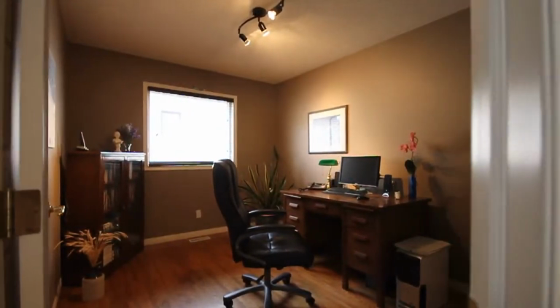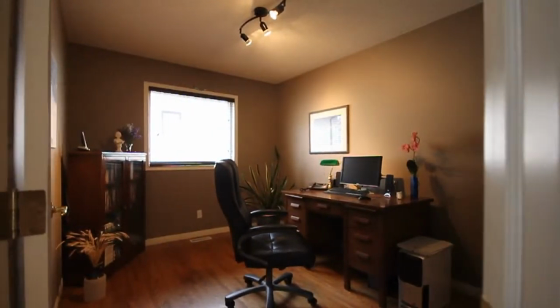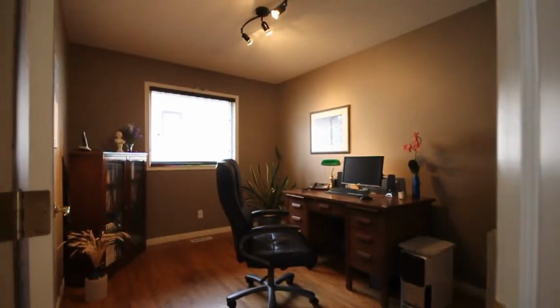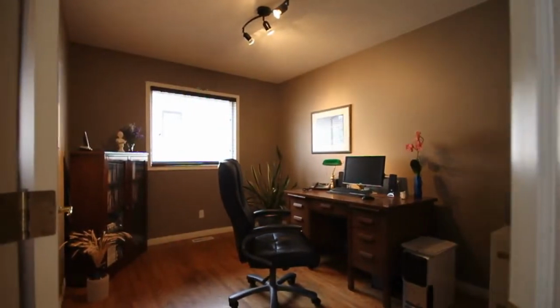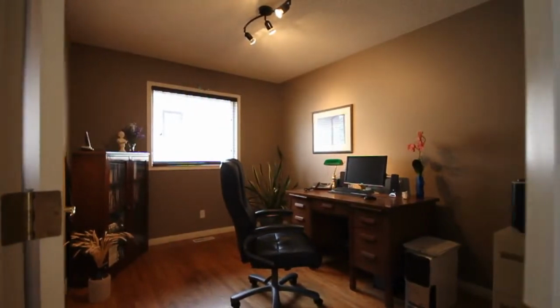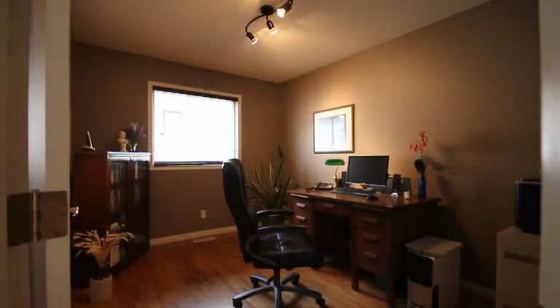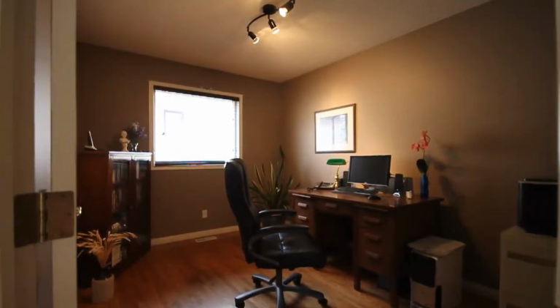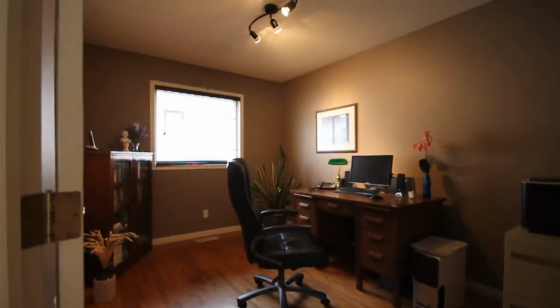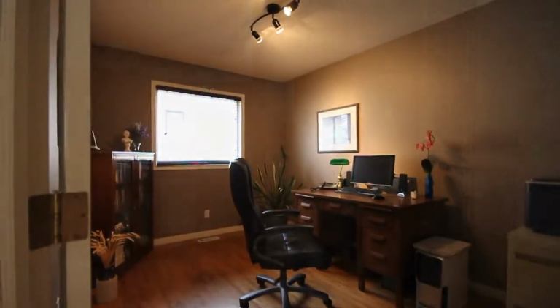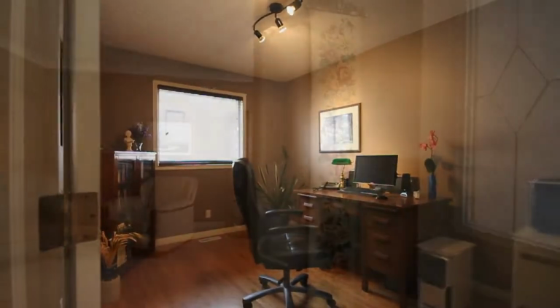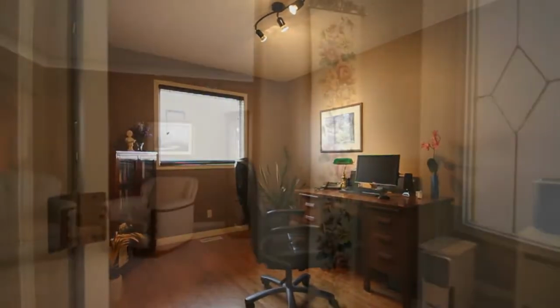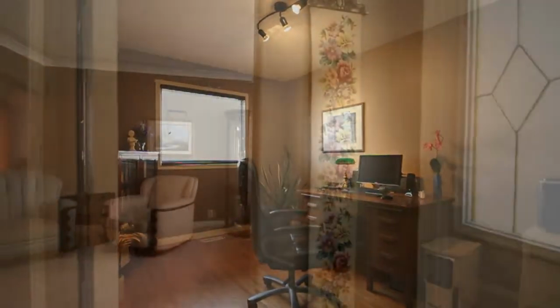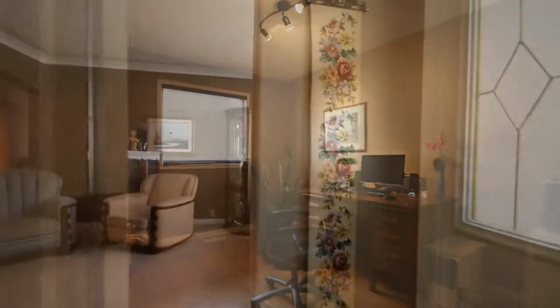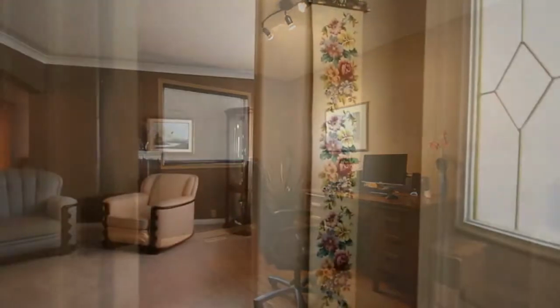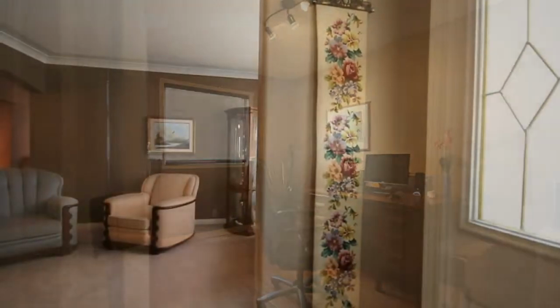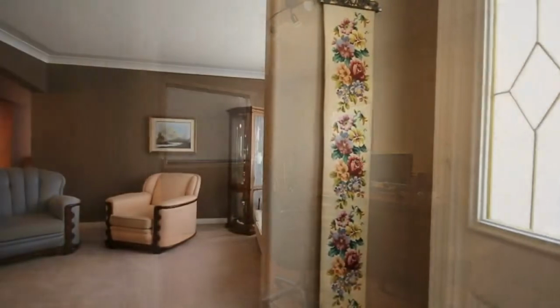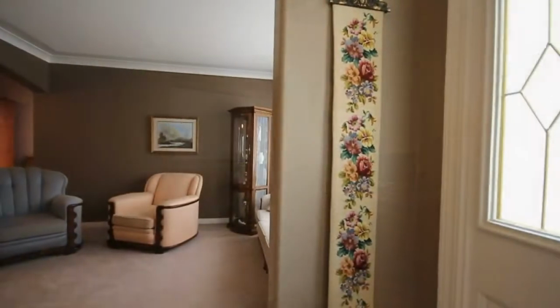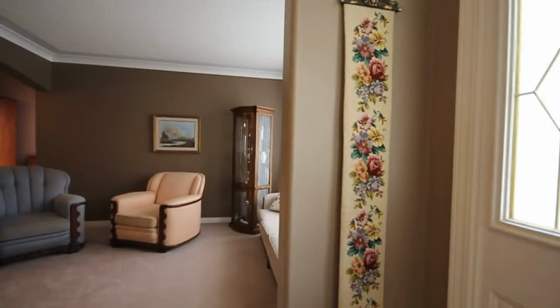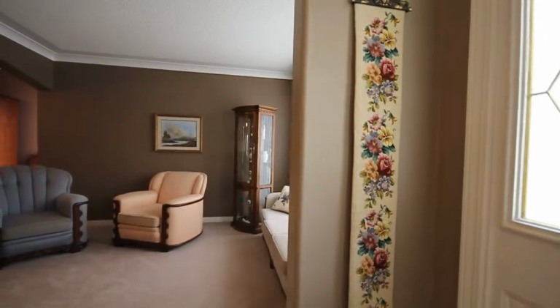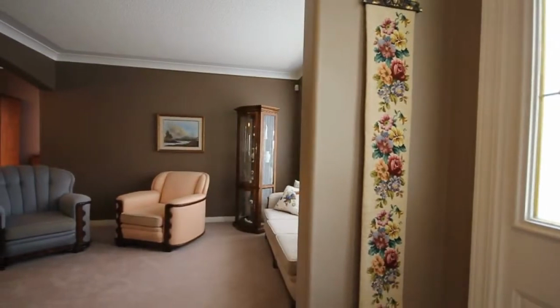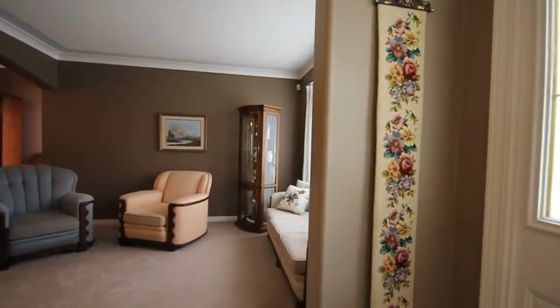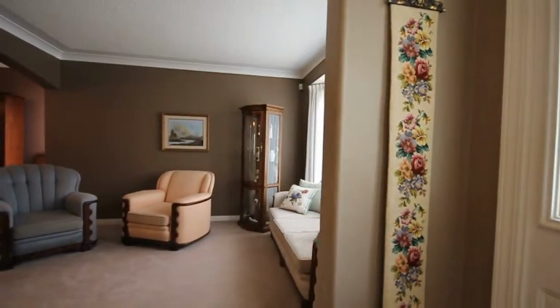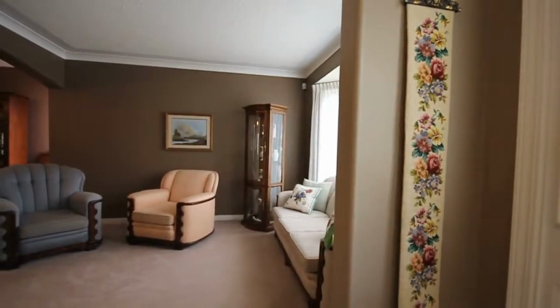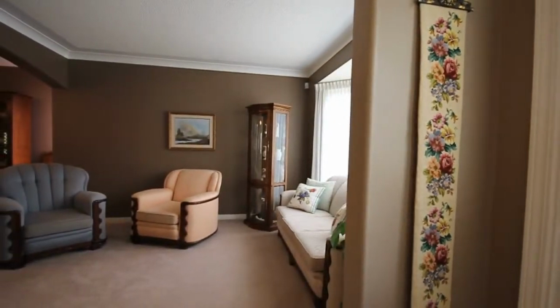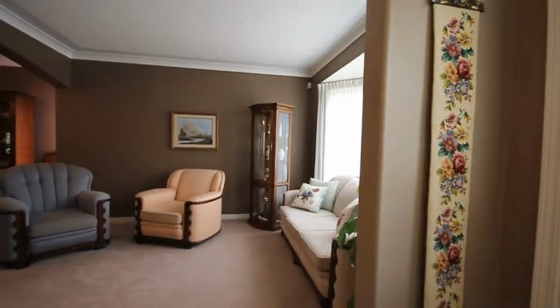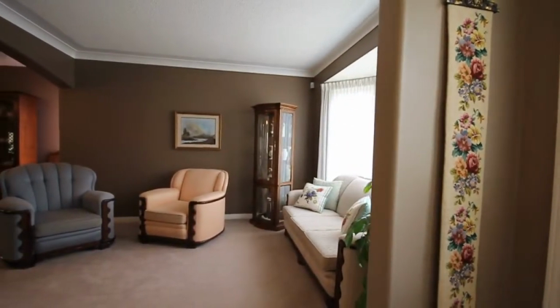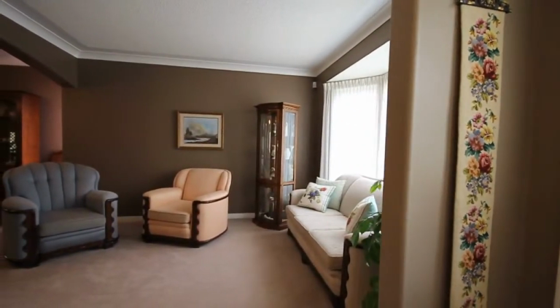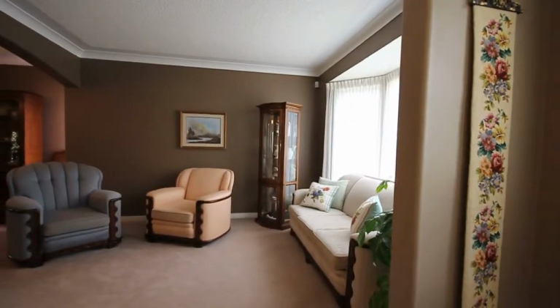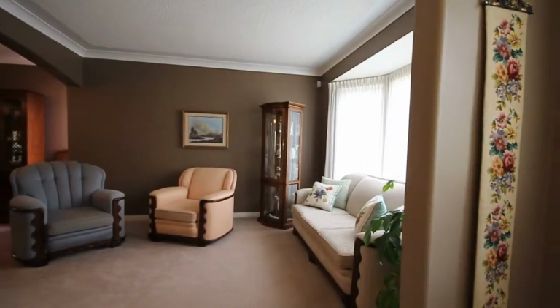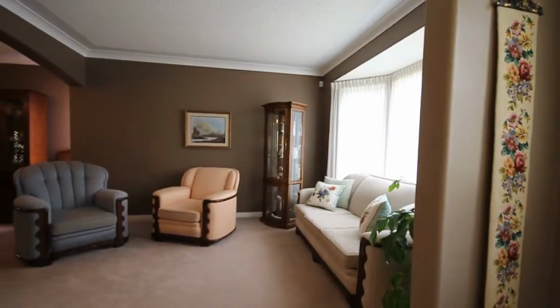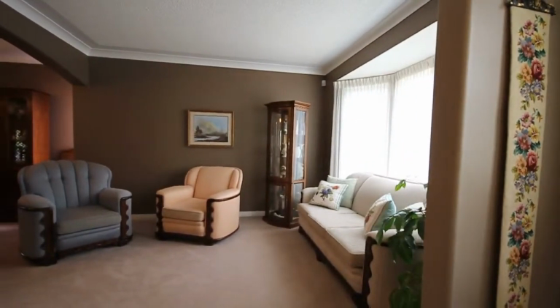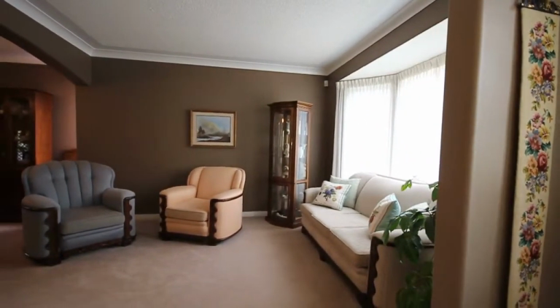This lovely home has a main-floor den, living room, and dining room.